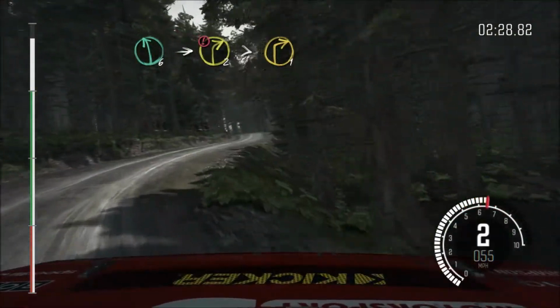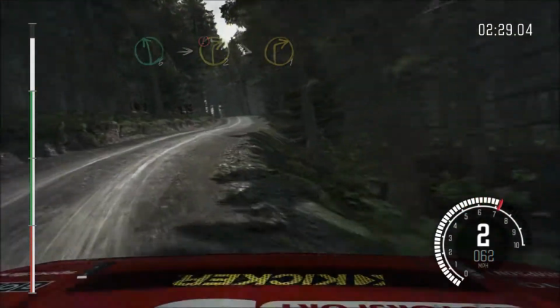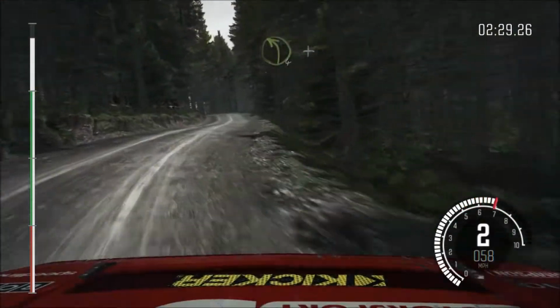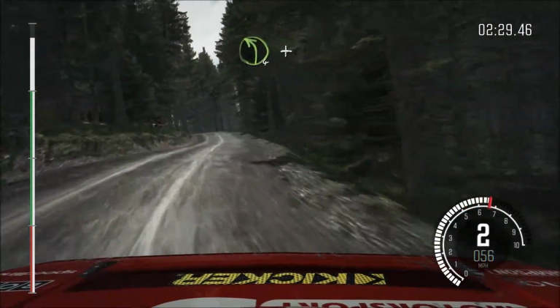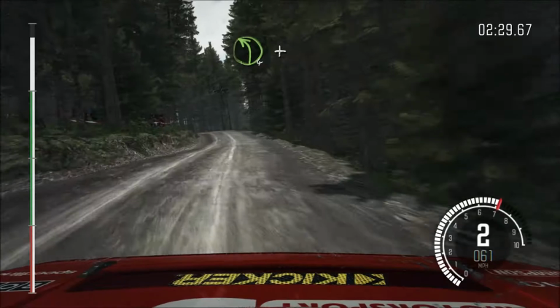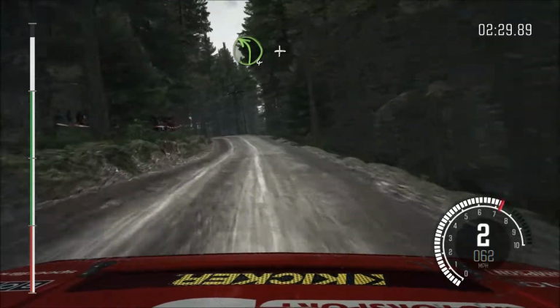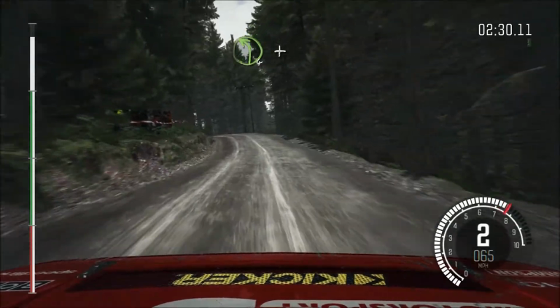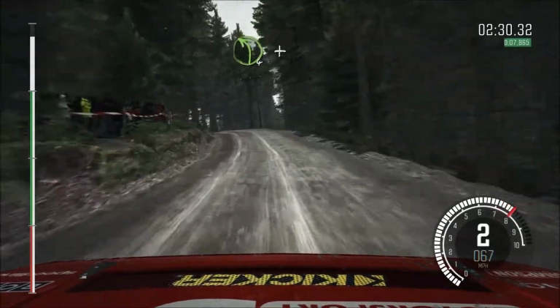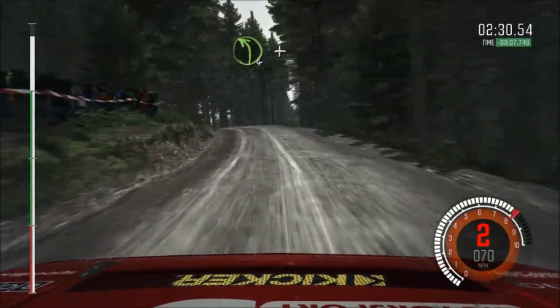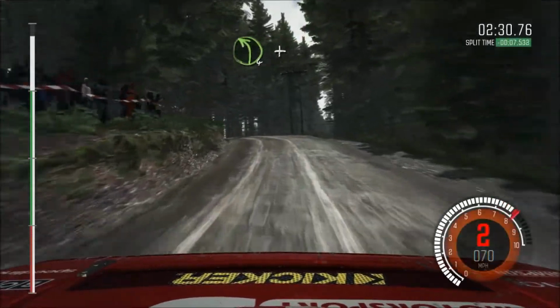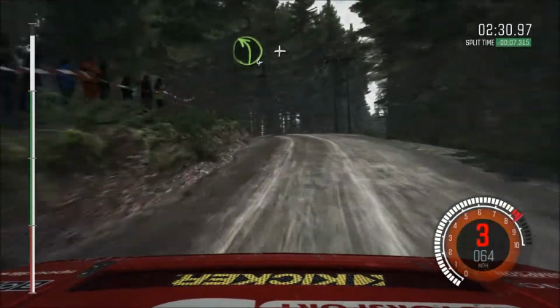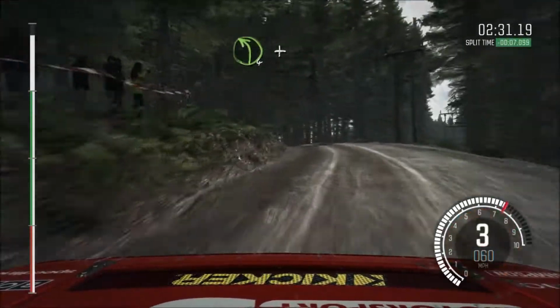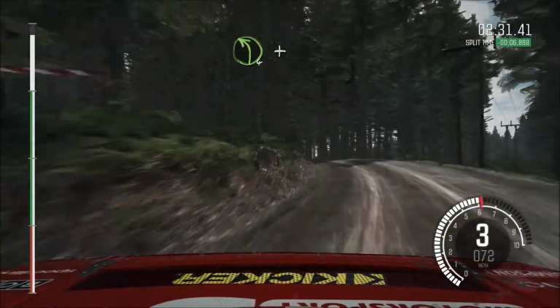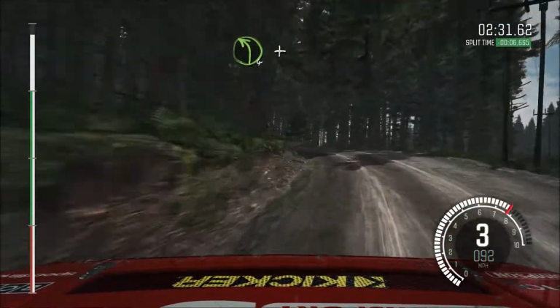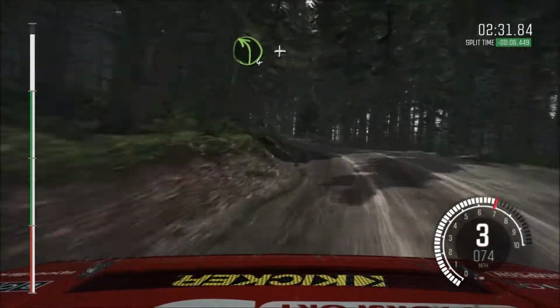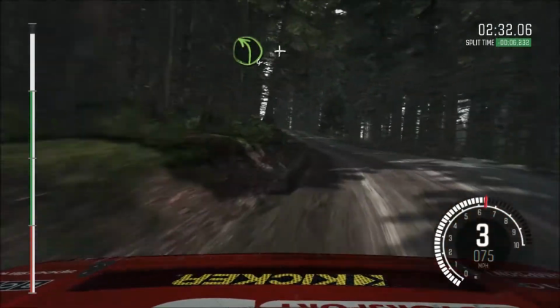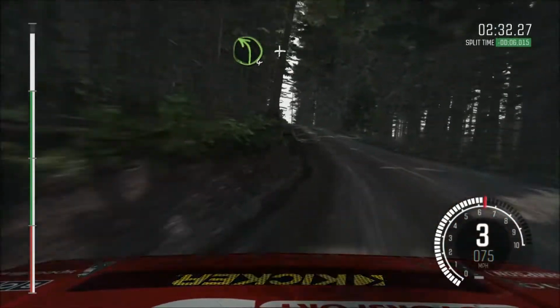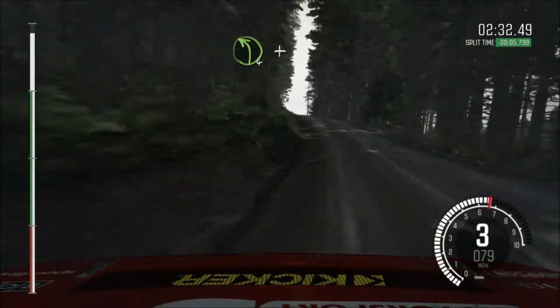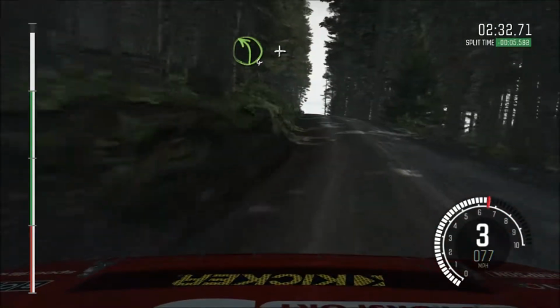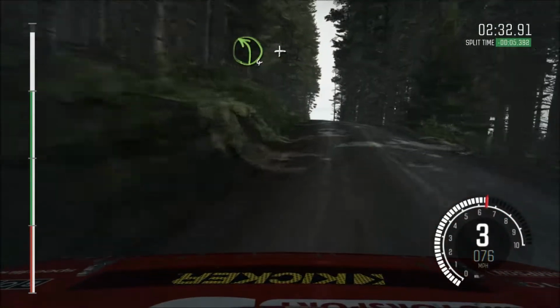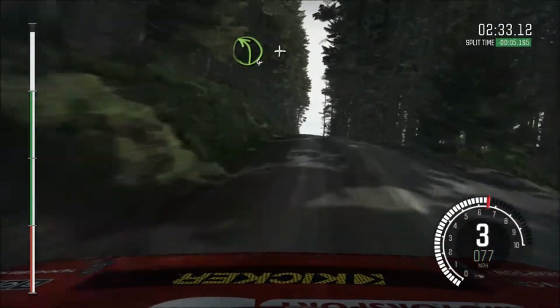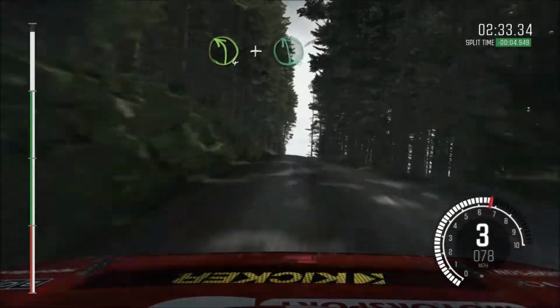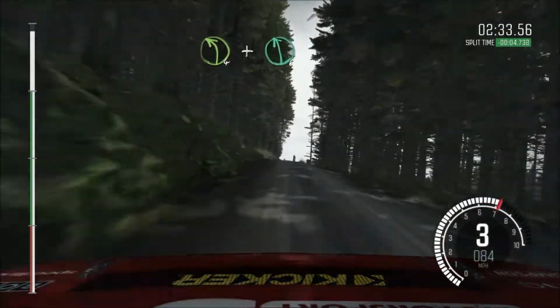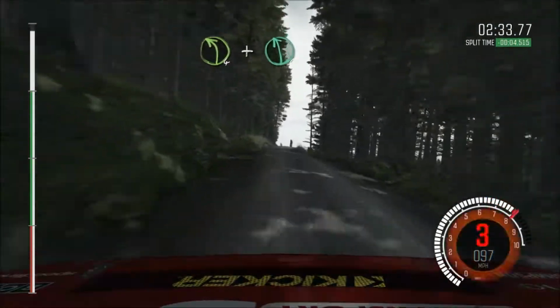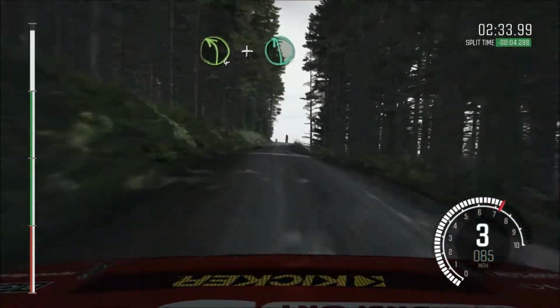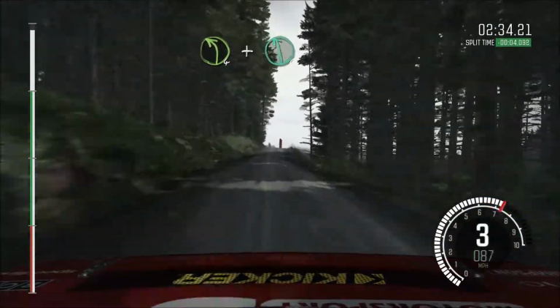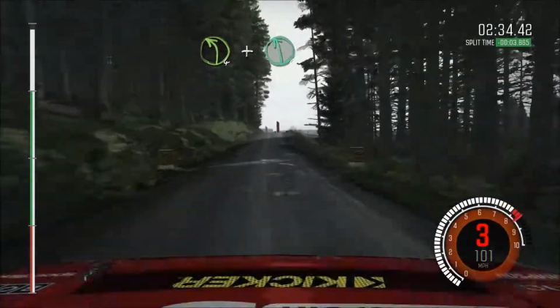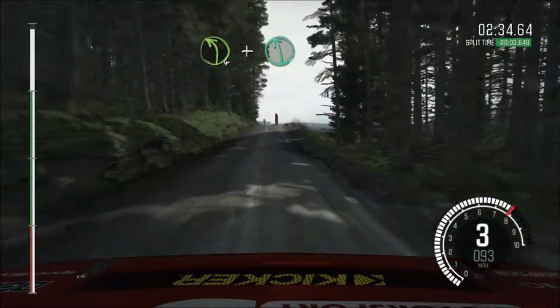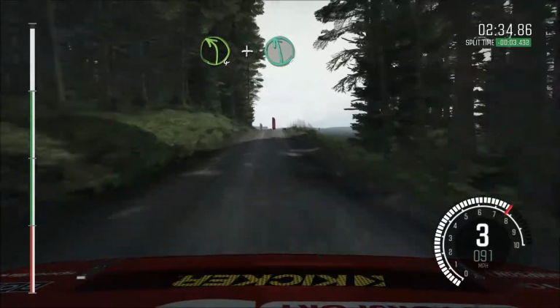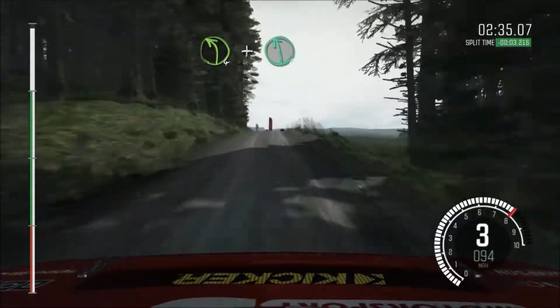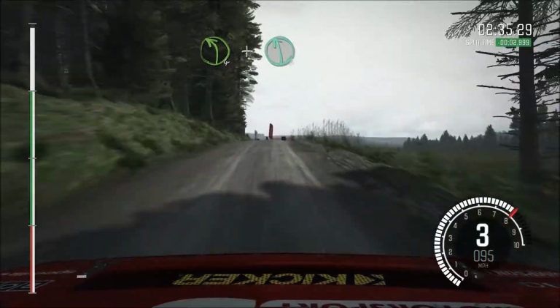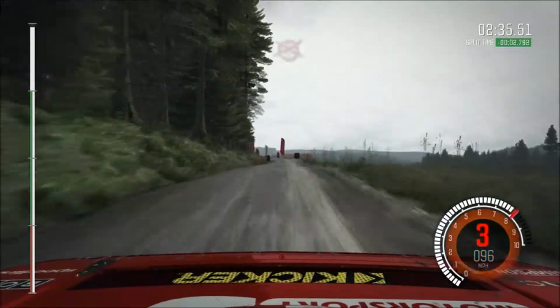Into left 4, long. And crest. And keep right over crest. And left 6, 60. Continue.